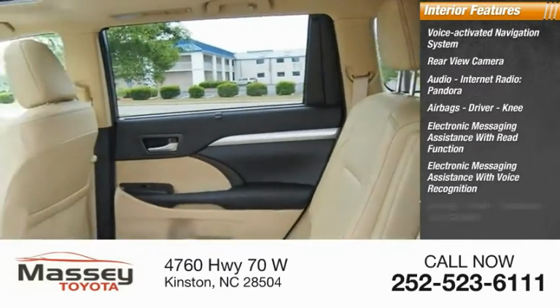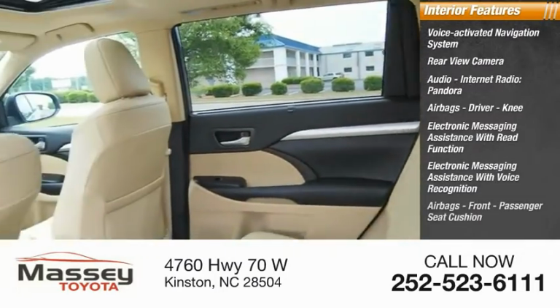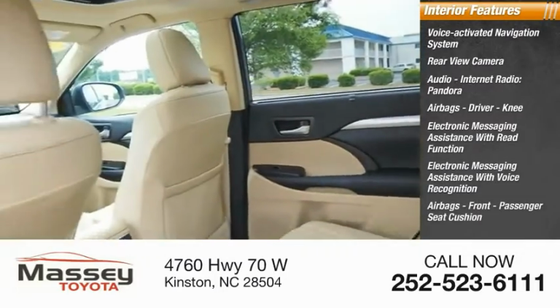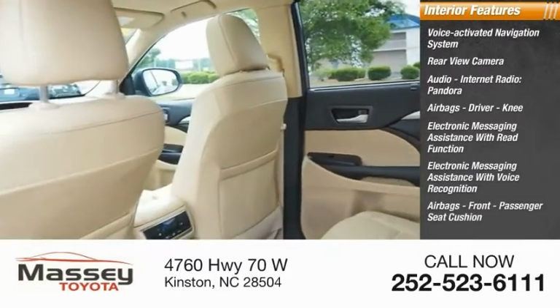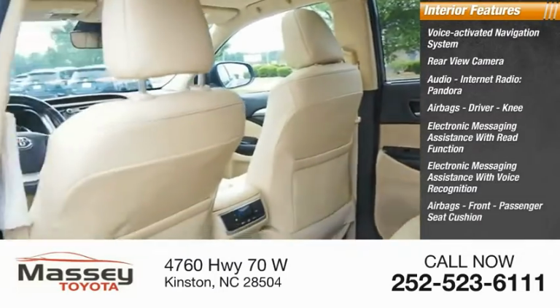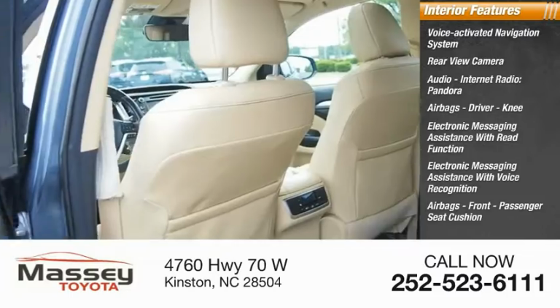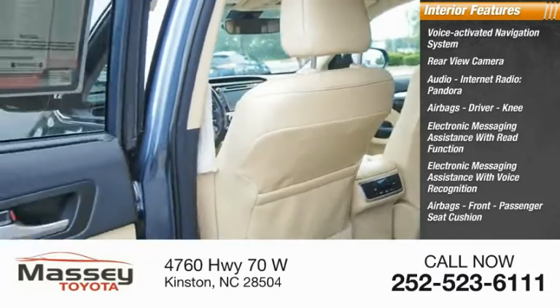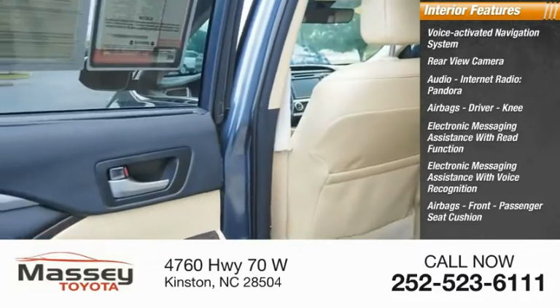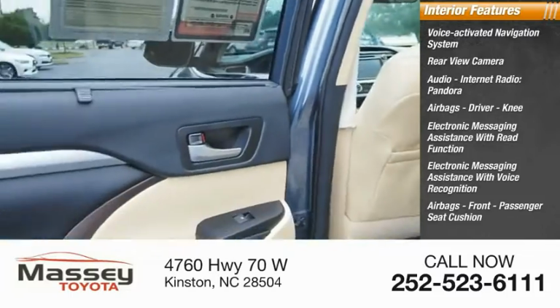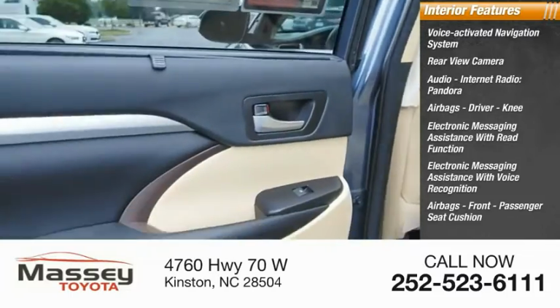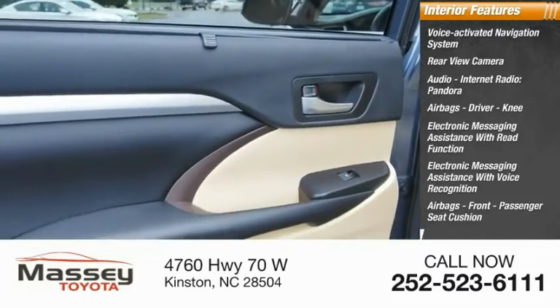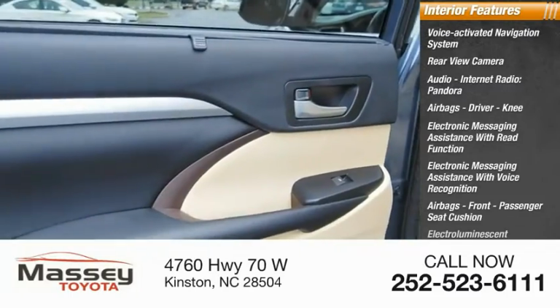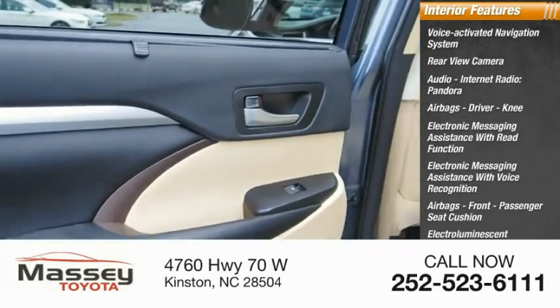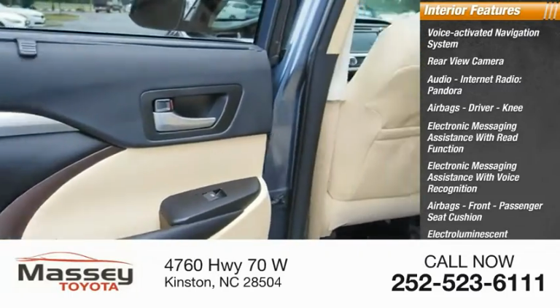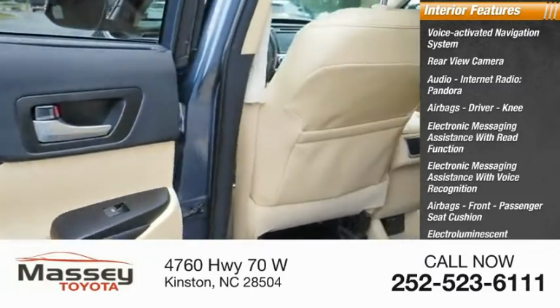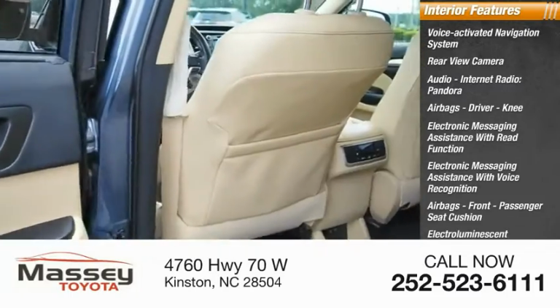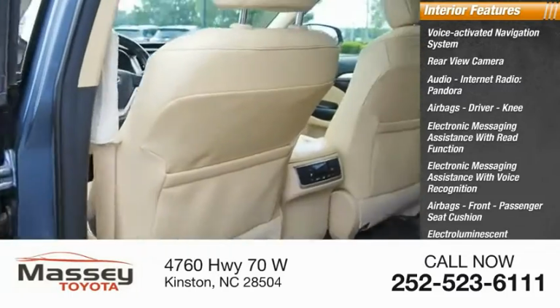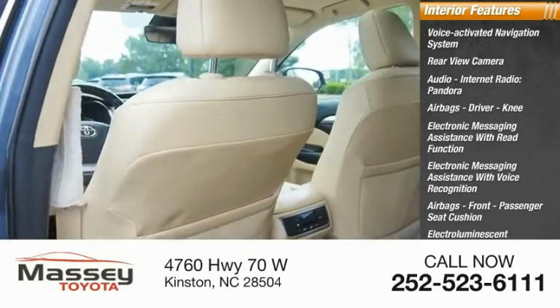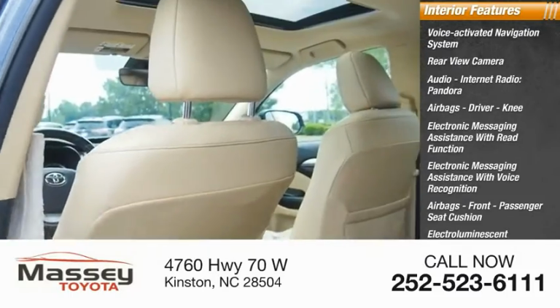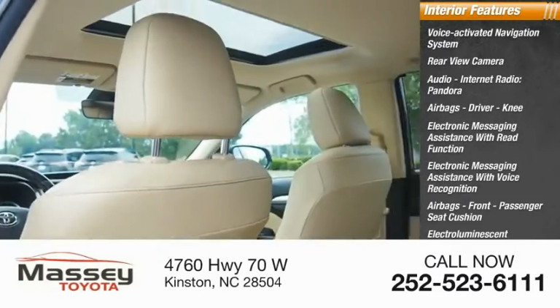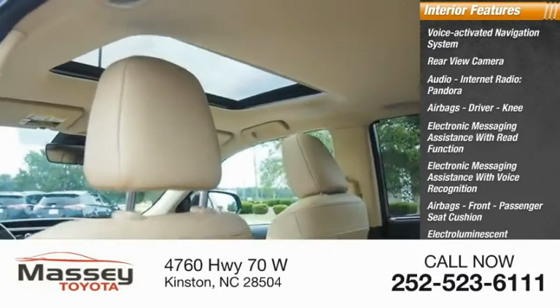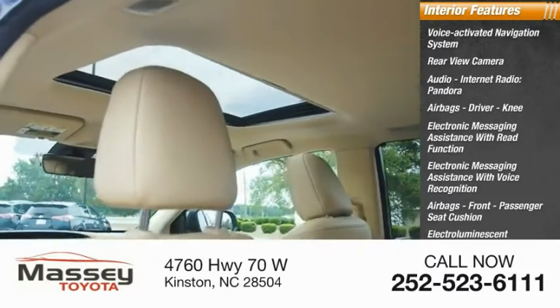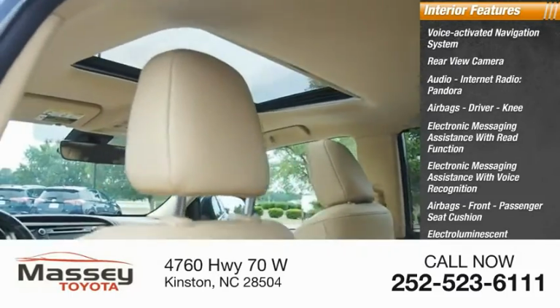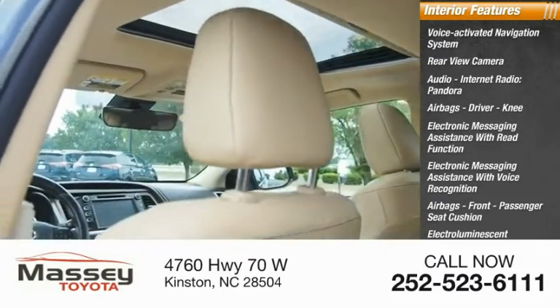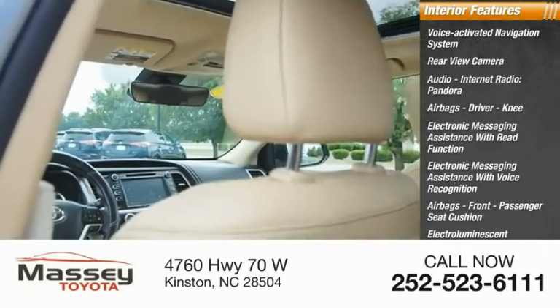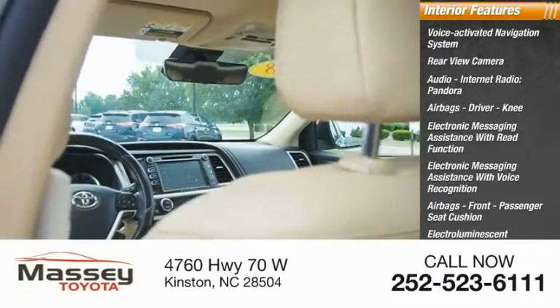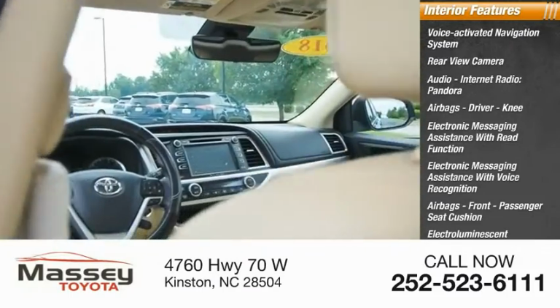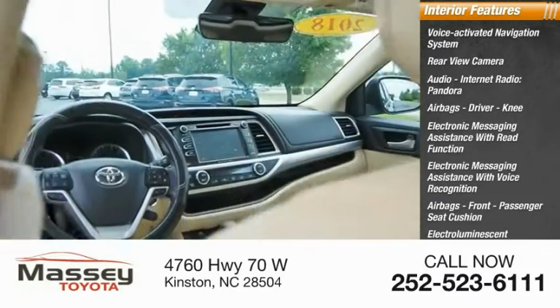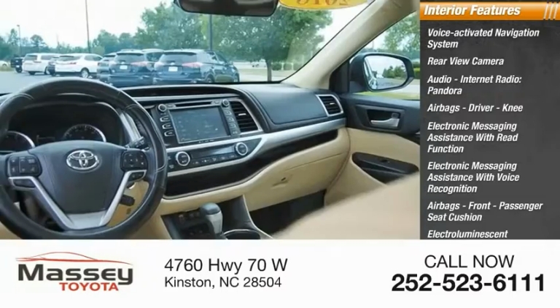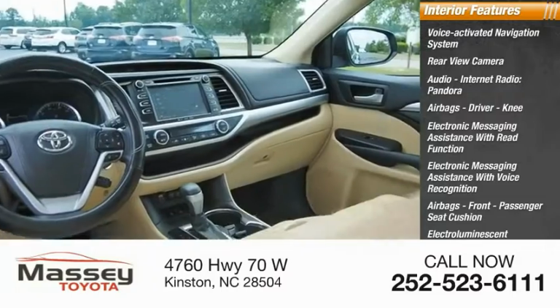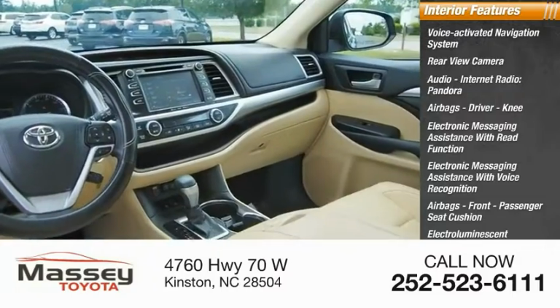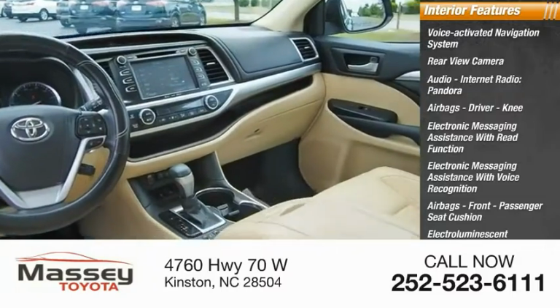Airbags: front and passenger seat cushion. Electro-illuminescent instrumentation, child safety locks, and multifunction display.